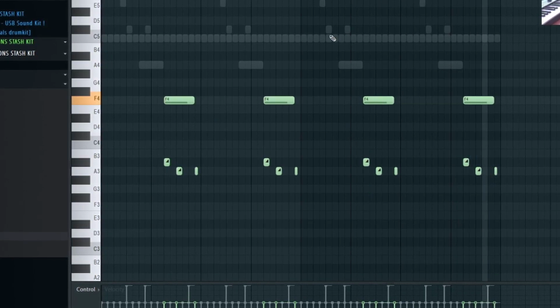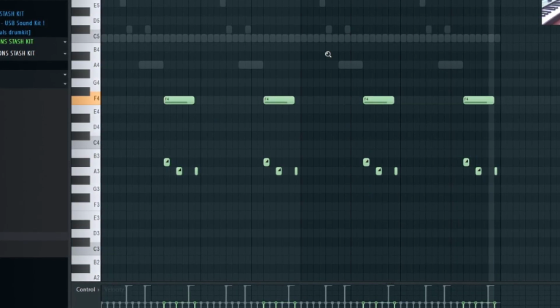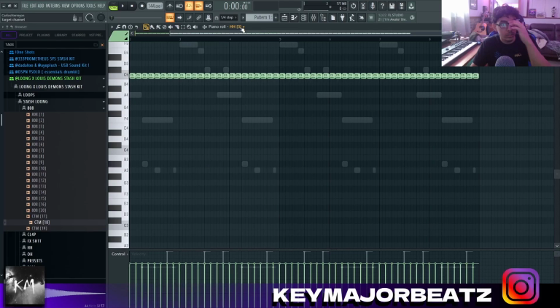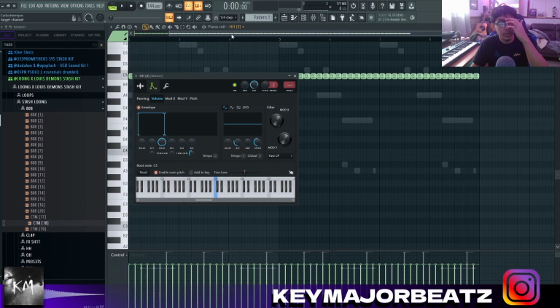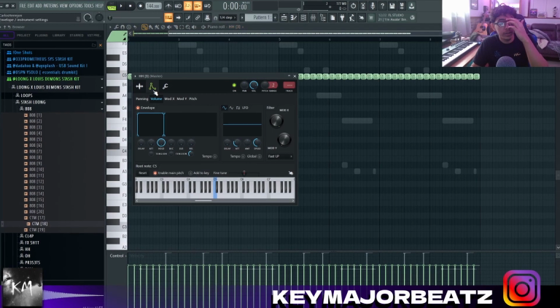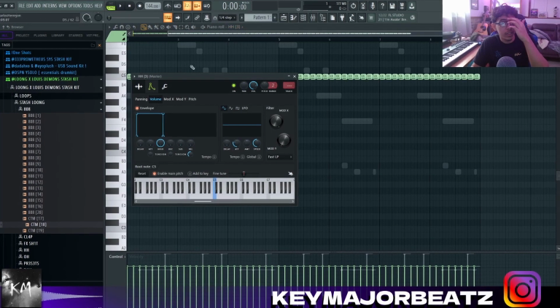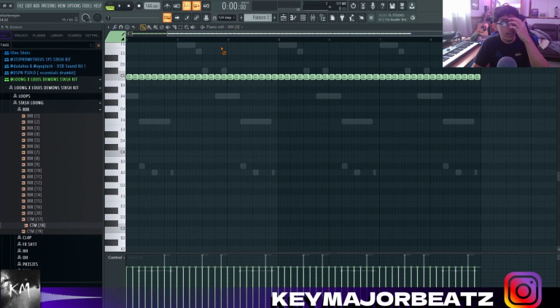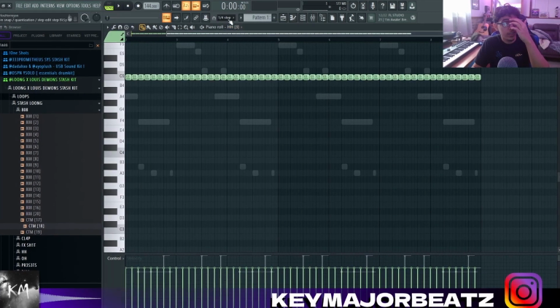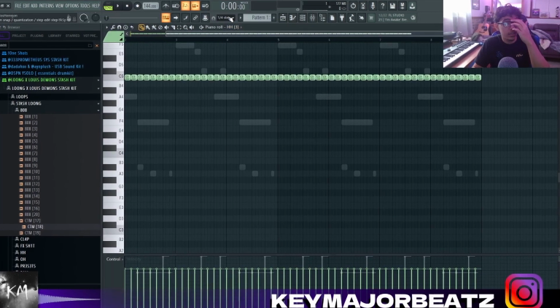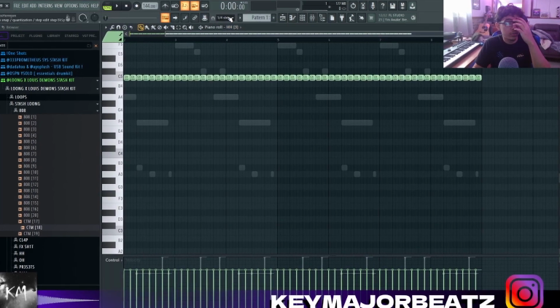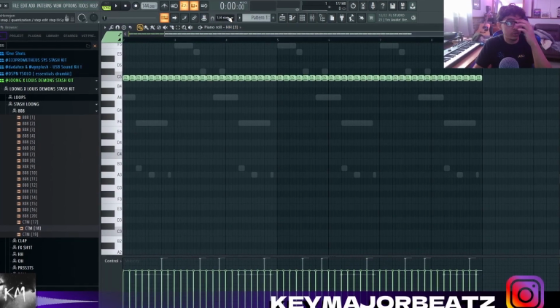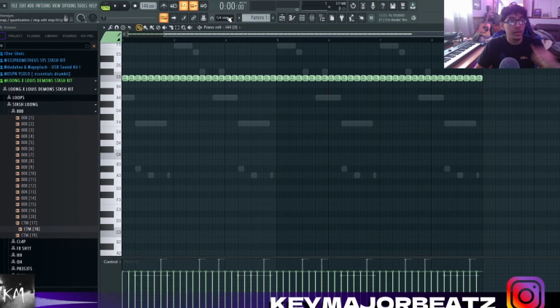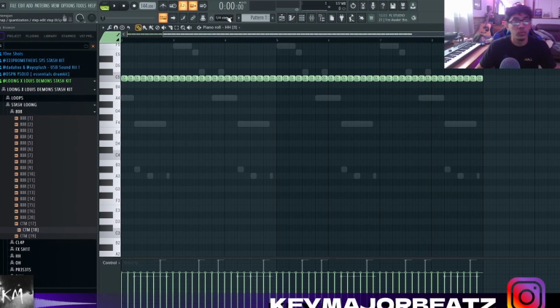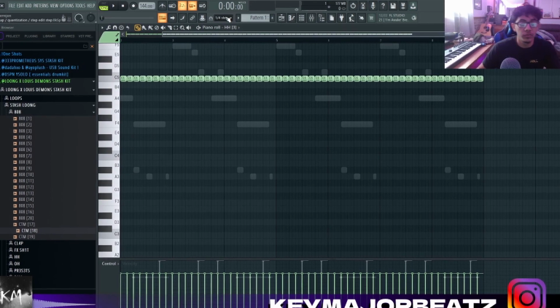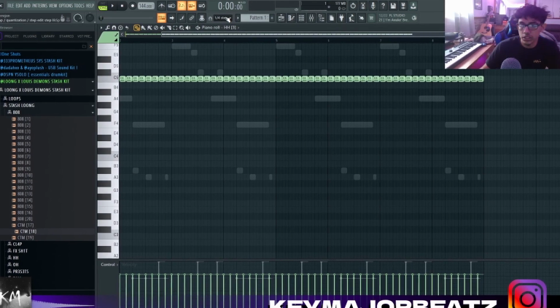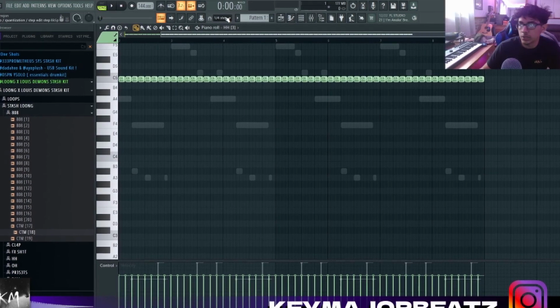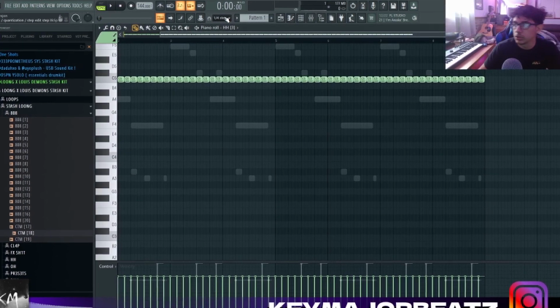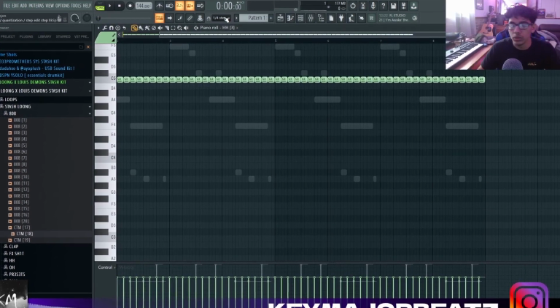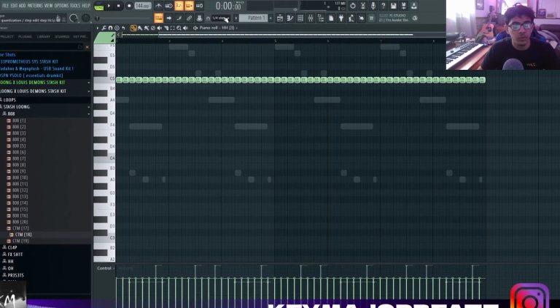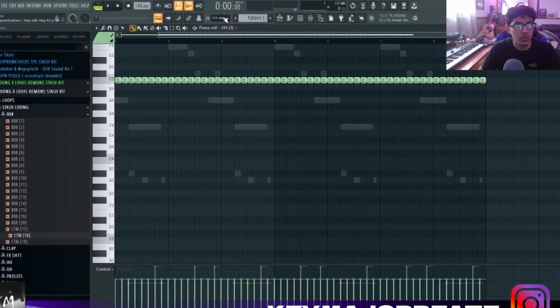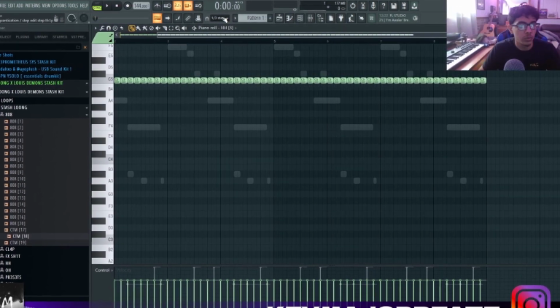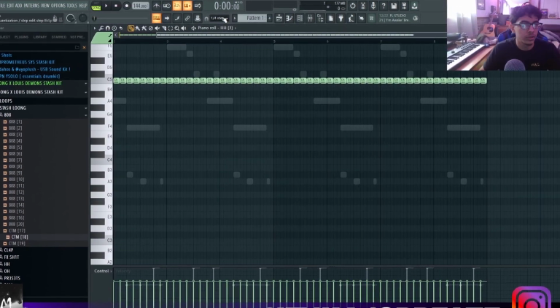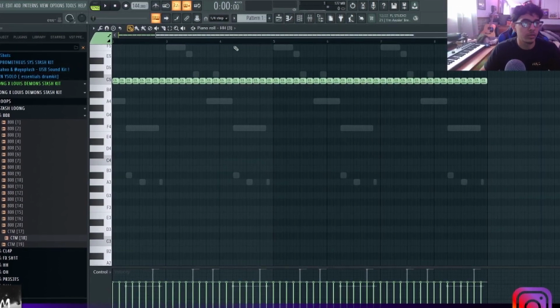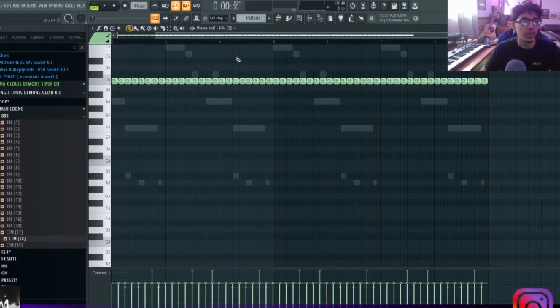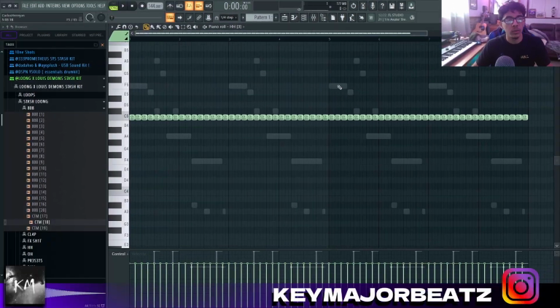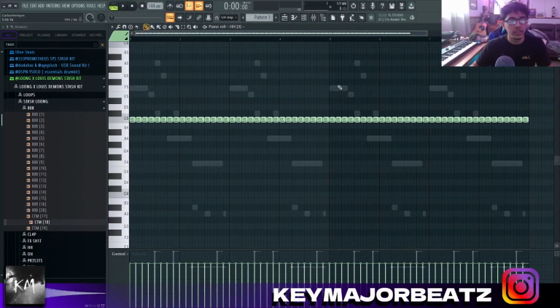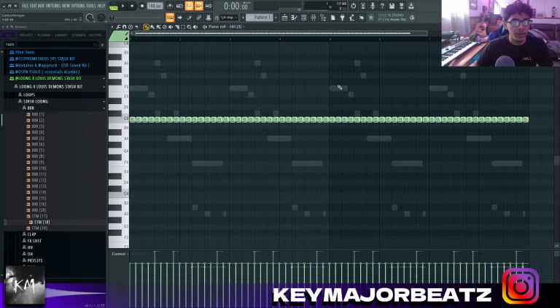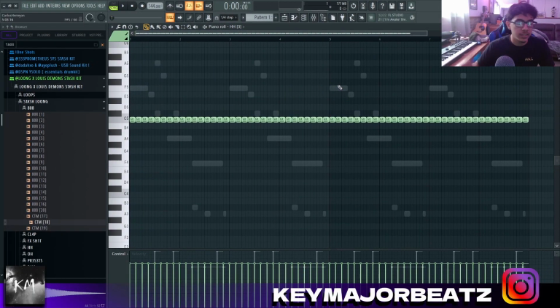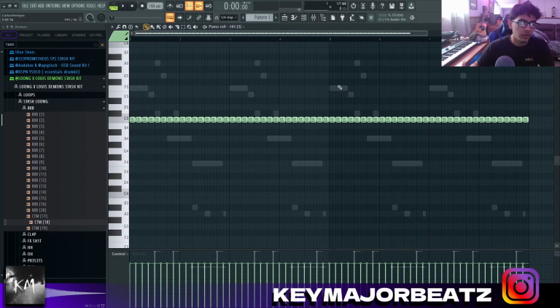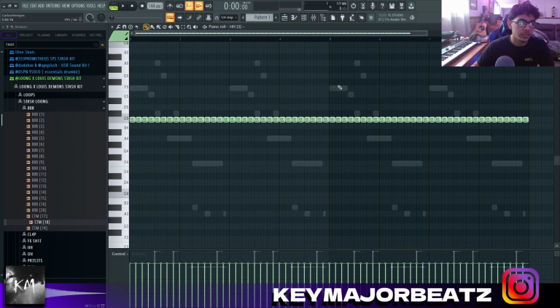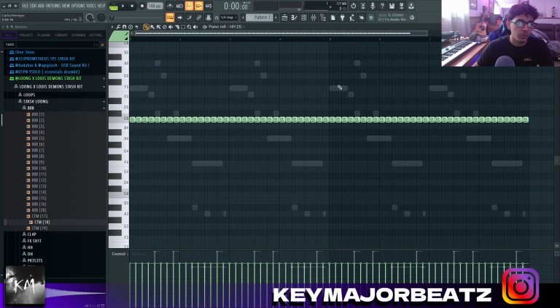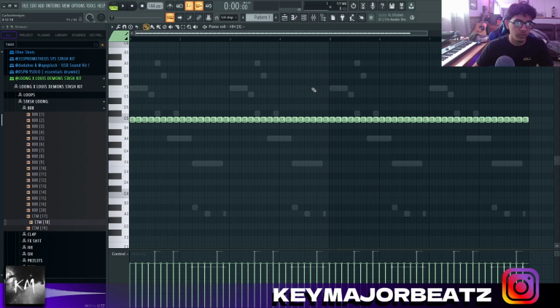Now we're gonna go to the hi-hats and I'm gonna do mine in one-fourth step. You can do one-fourth or one-third, but I always get the best sound when it's at one-fourth.